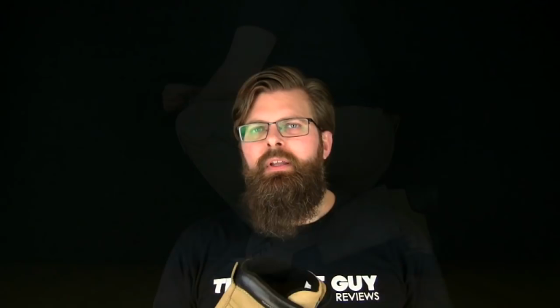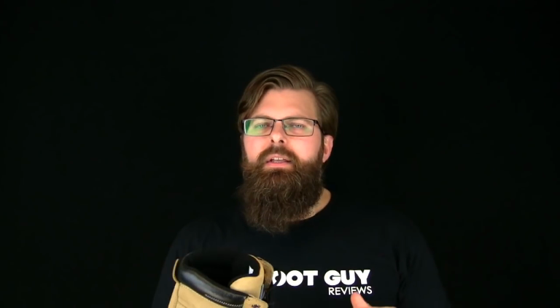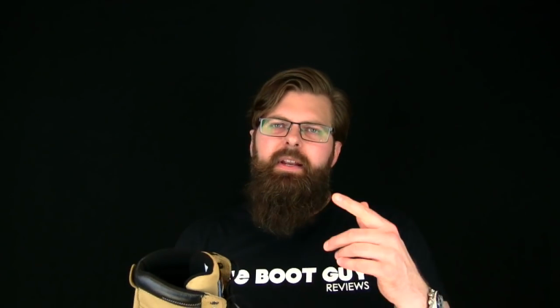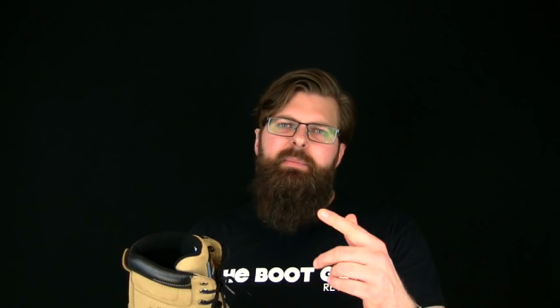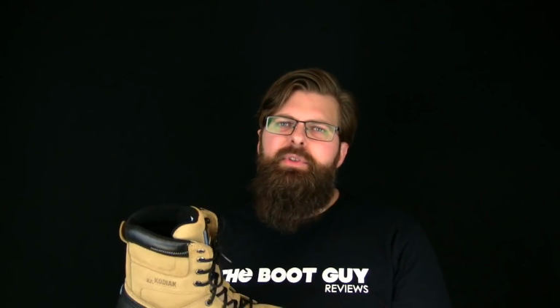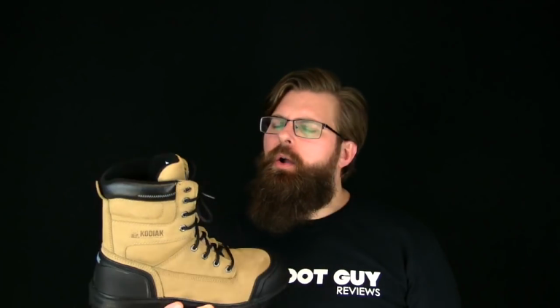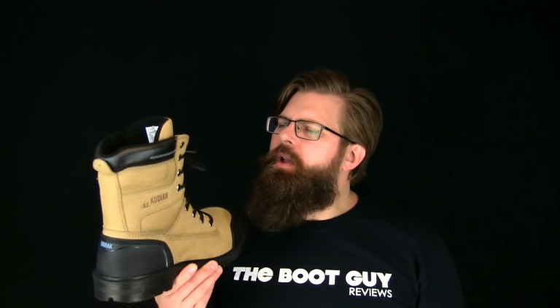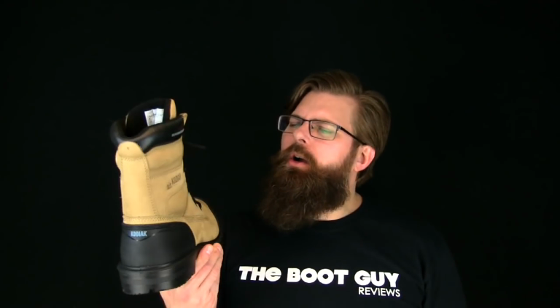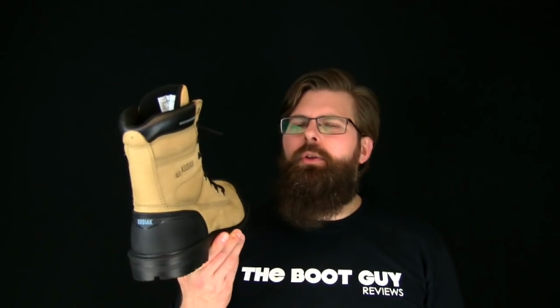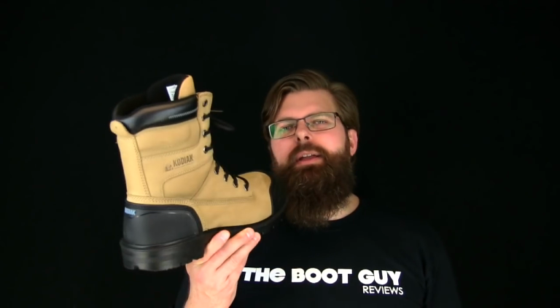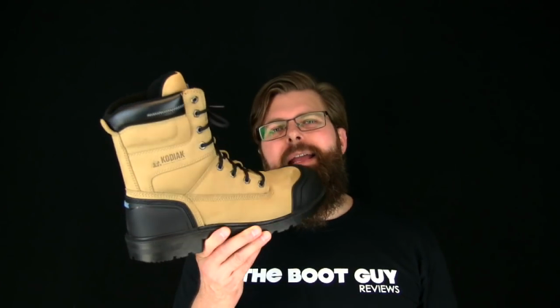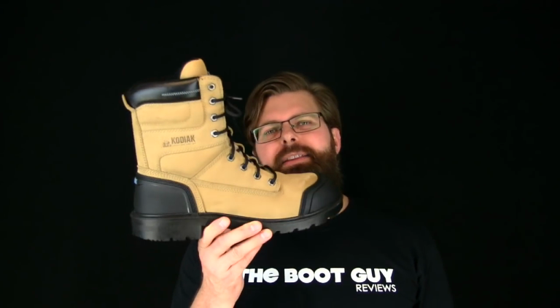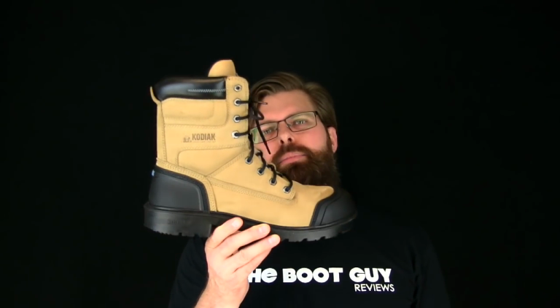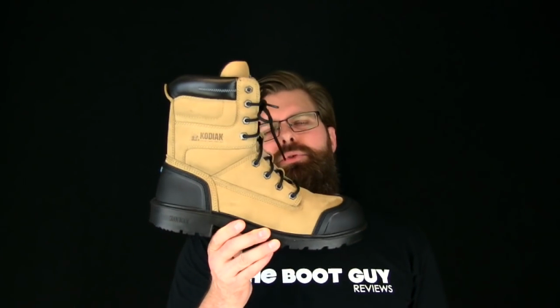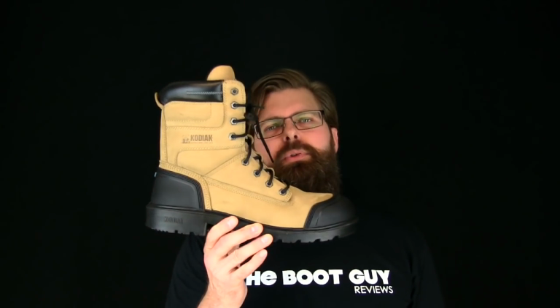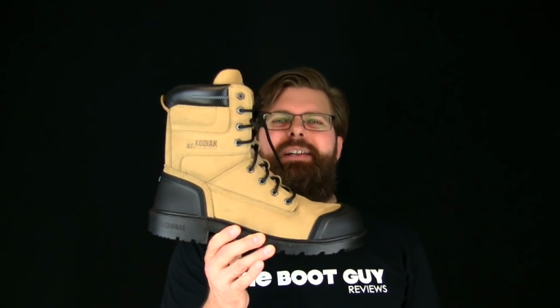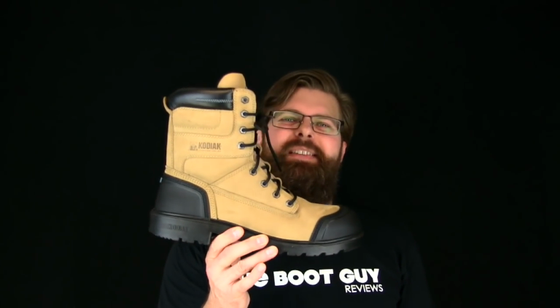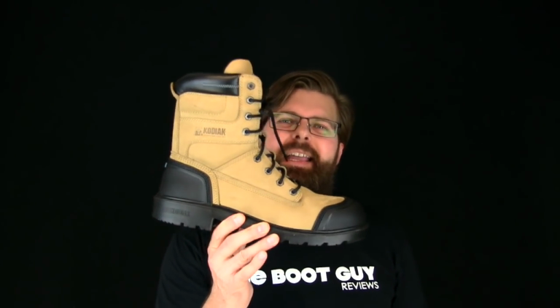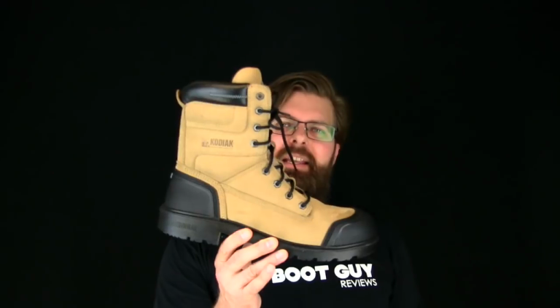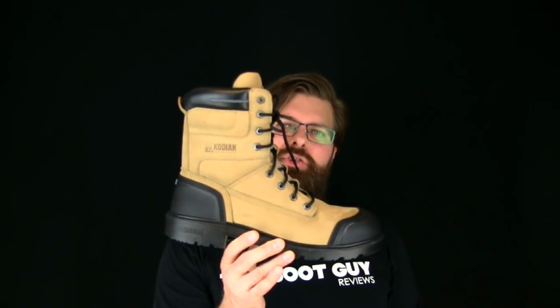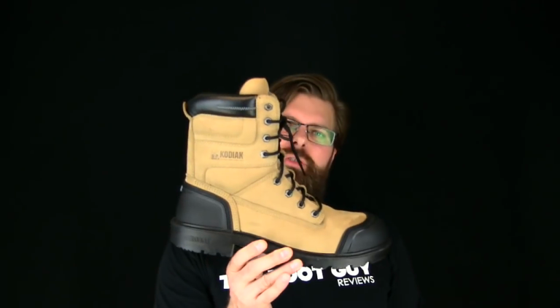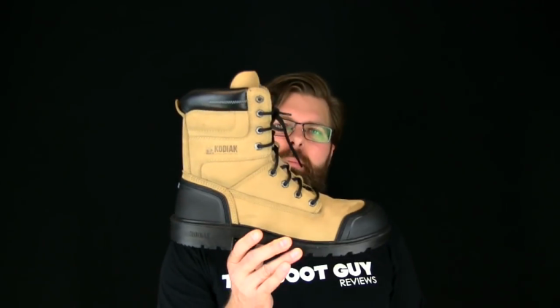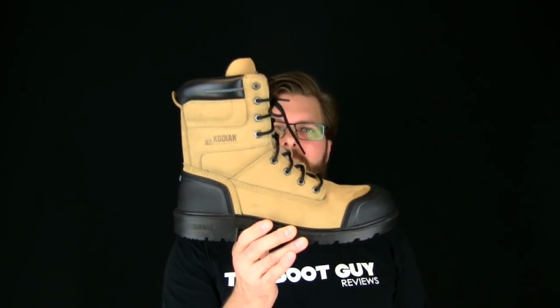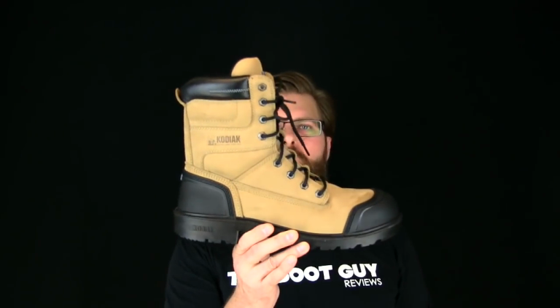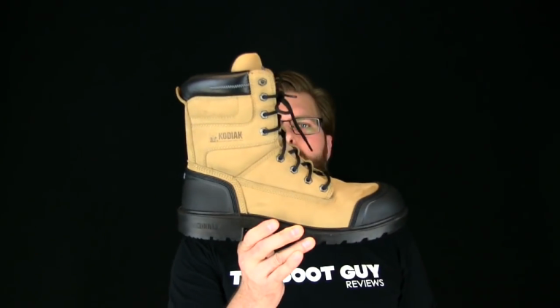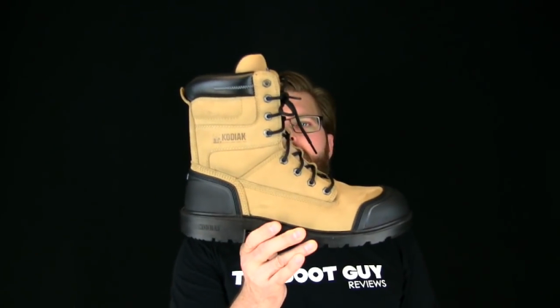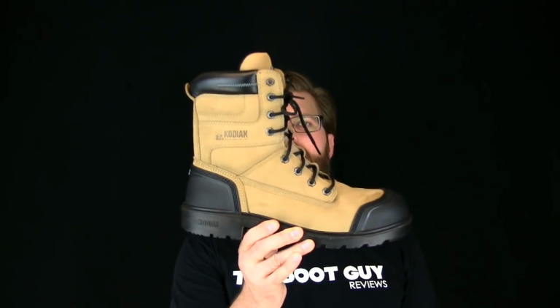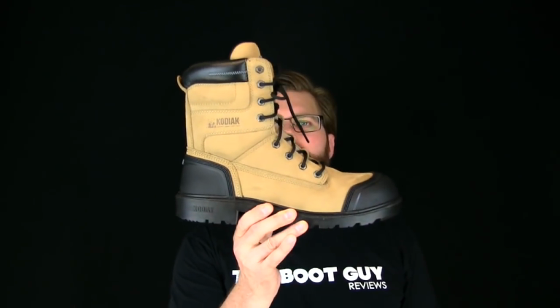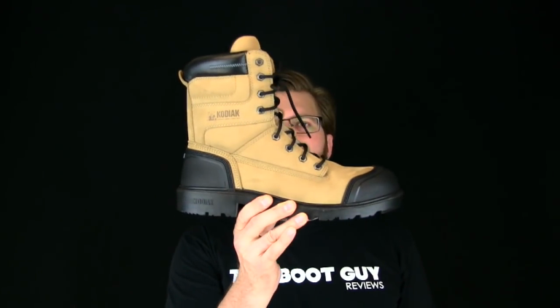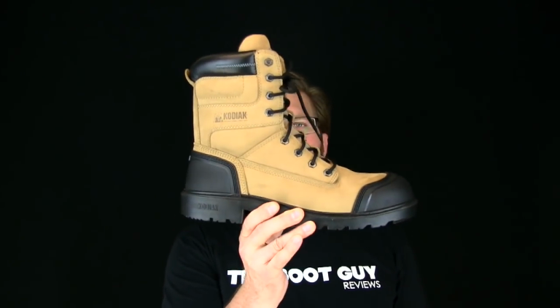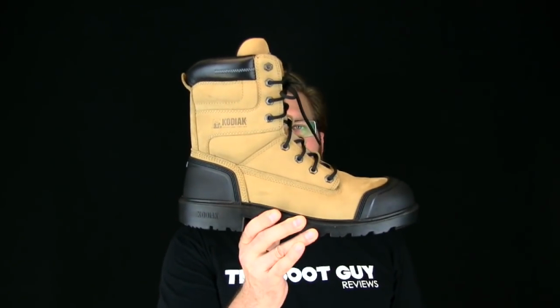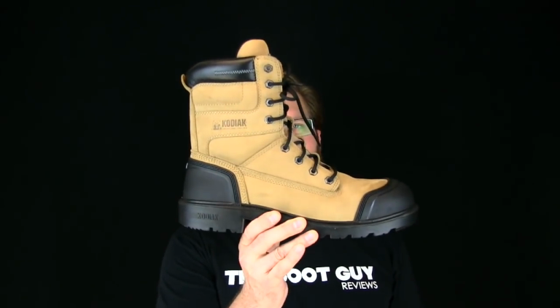Today on The Boot Guy we are looking at the Blue Plus 8 inch by Kodiak Boots.